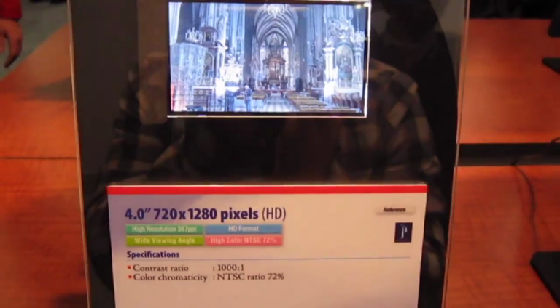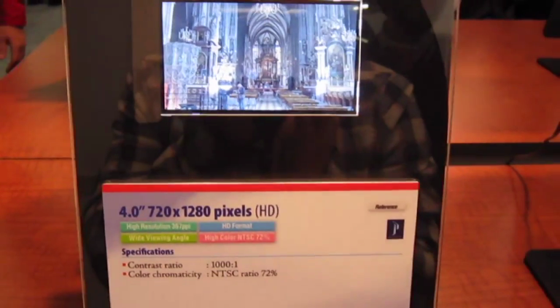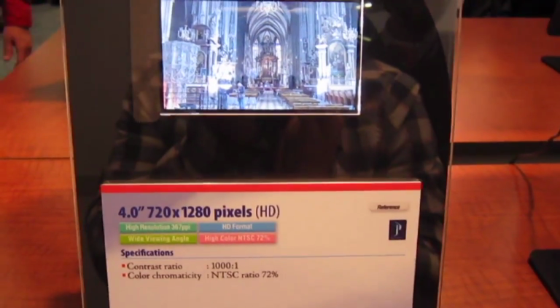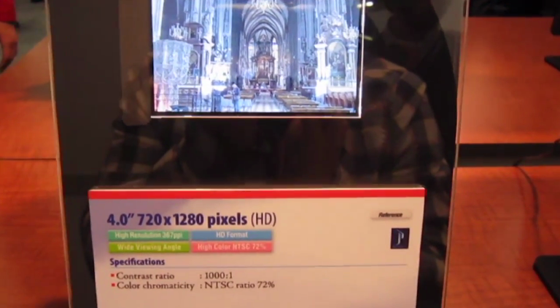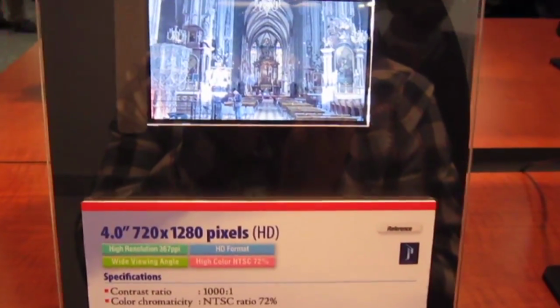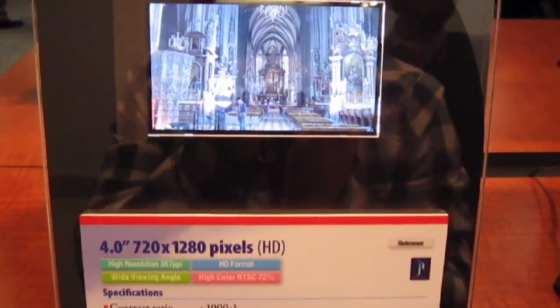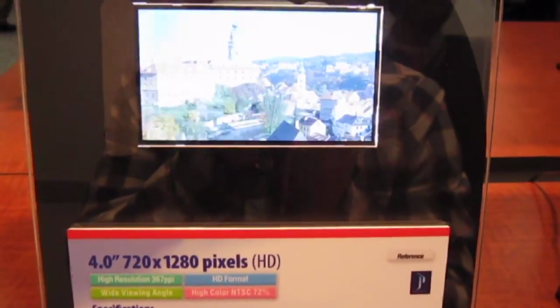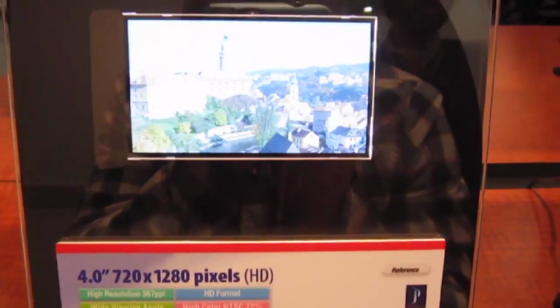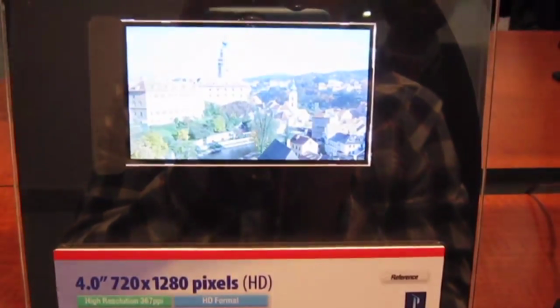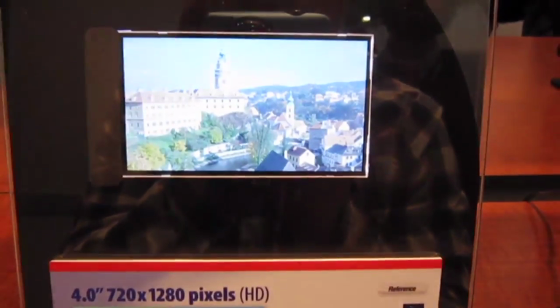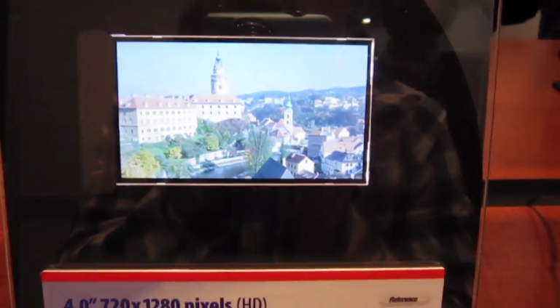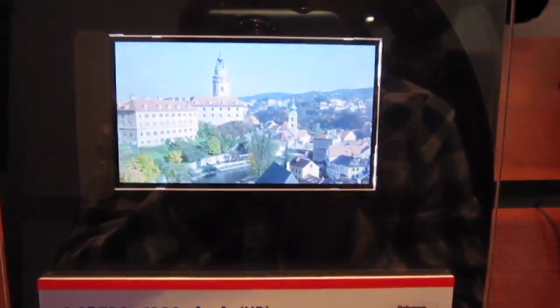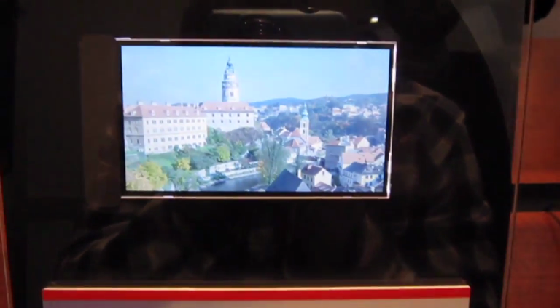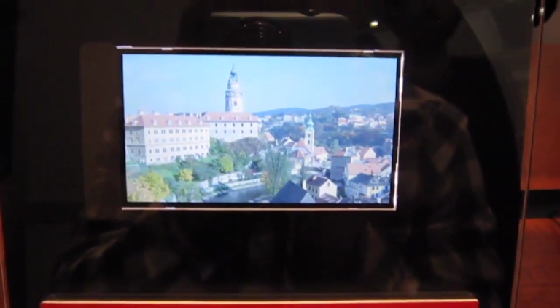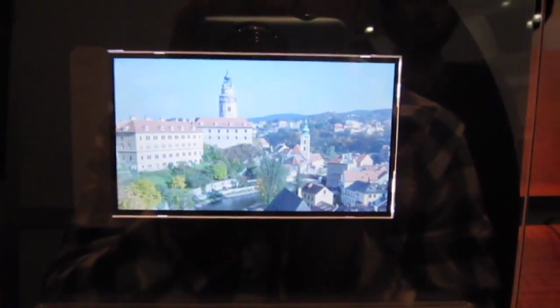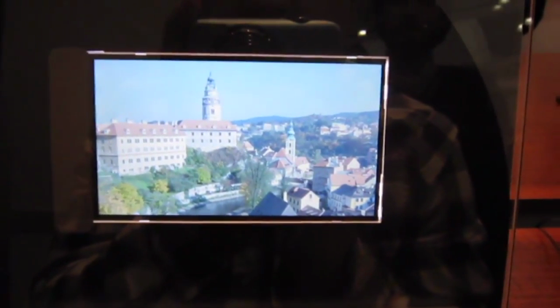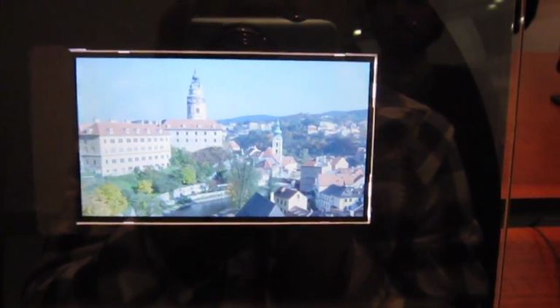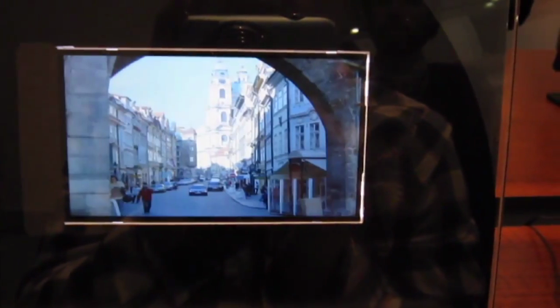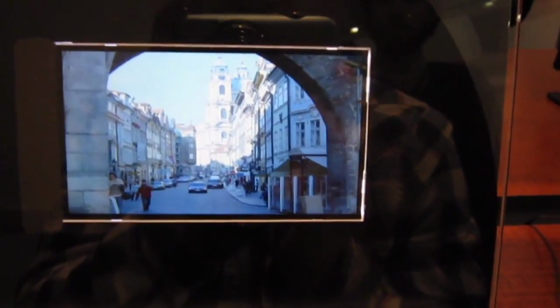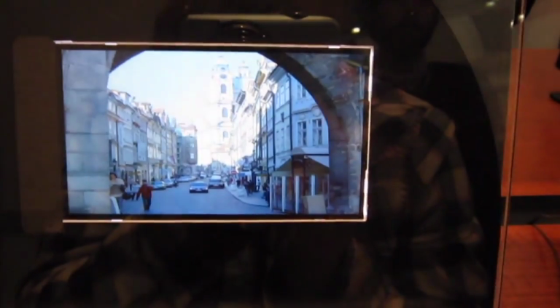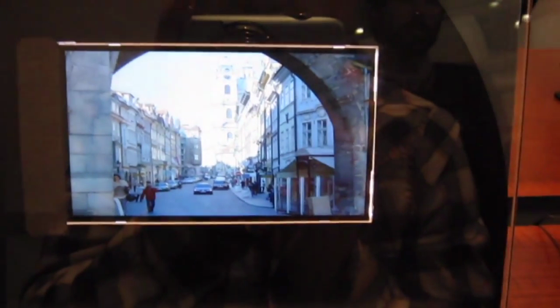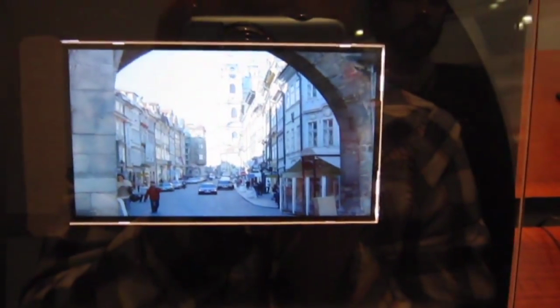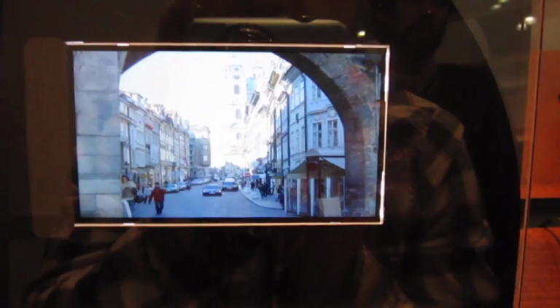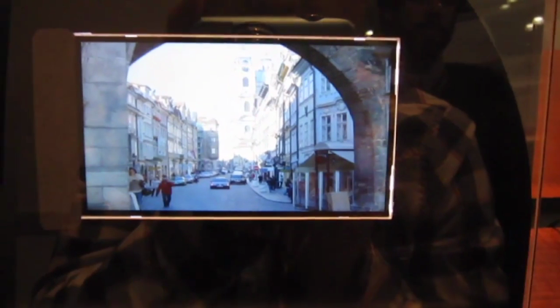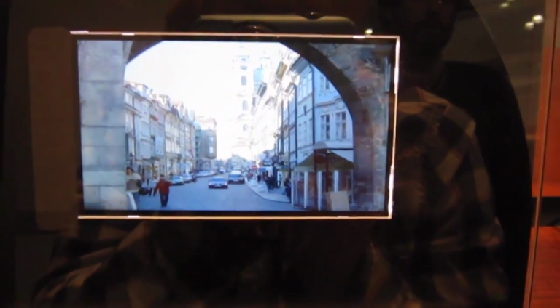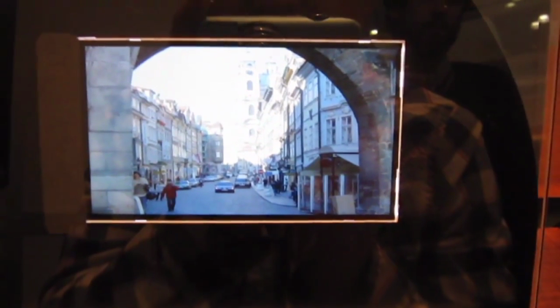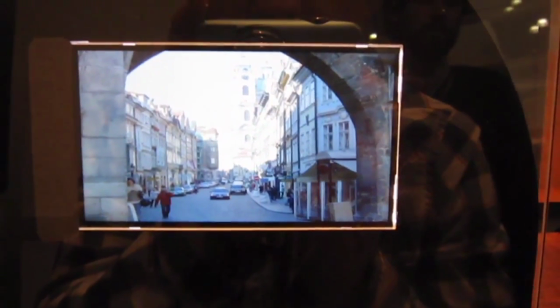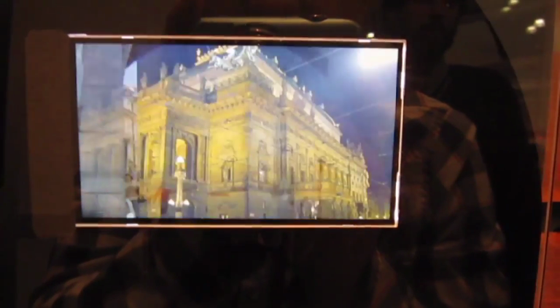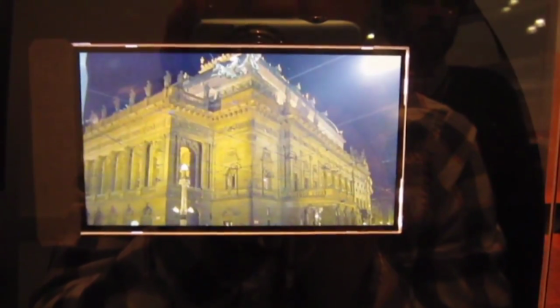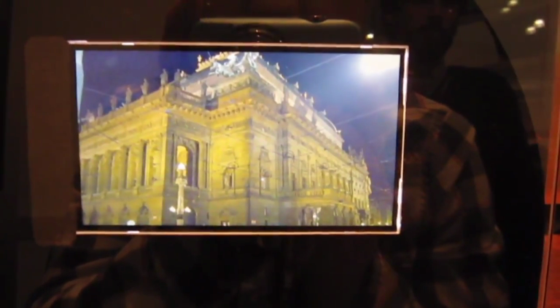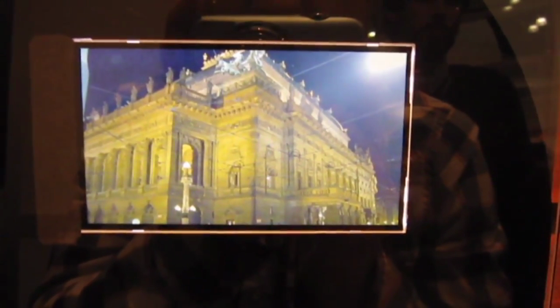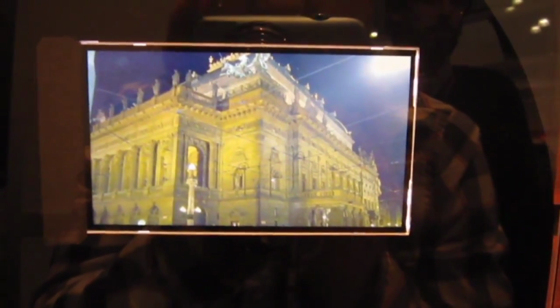You'll be able to get a 720p display on your future phone. The retina display has got a little catching up to do.